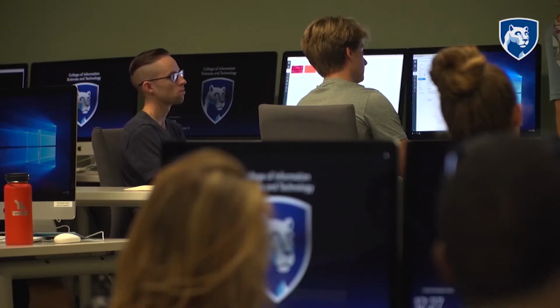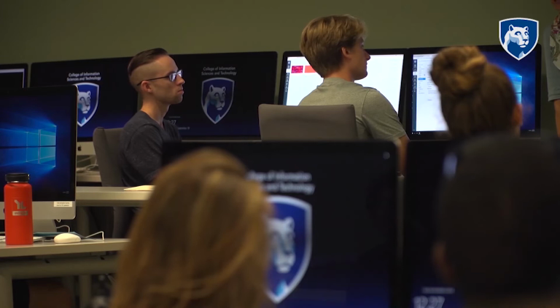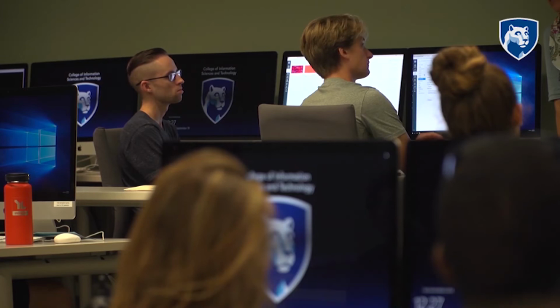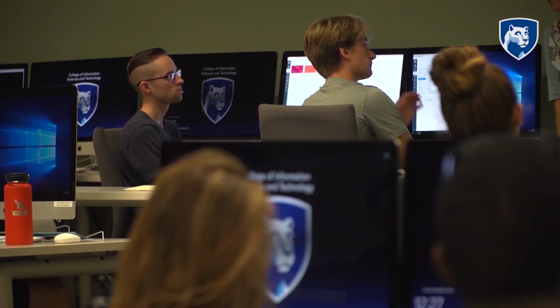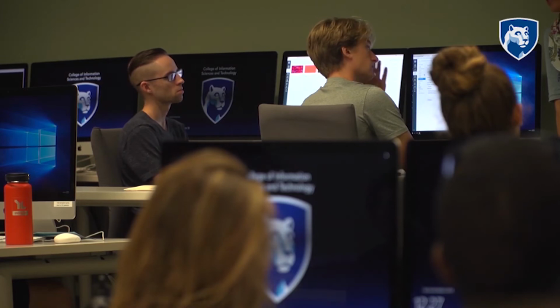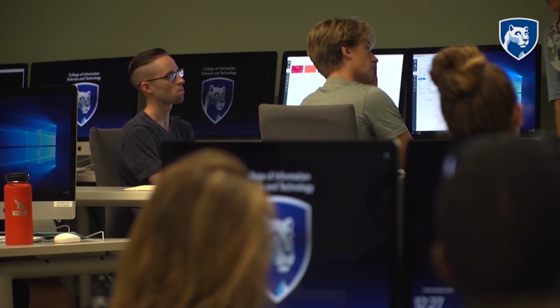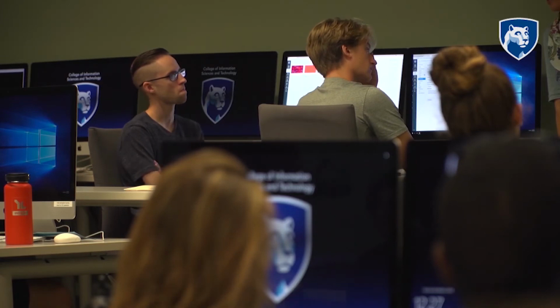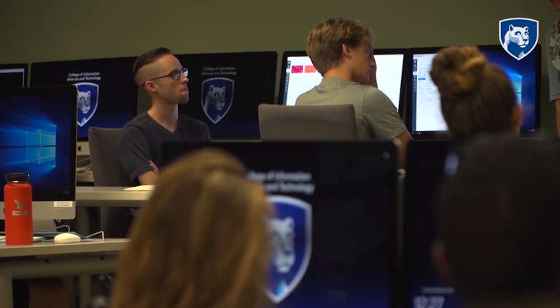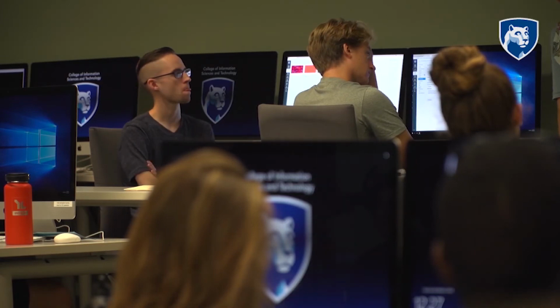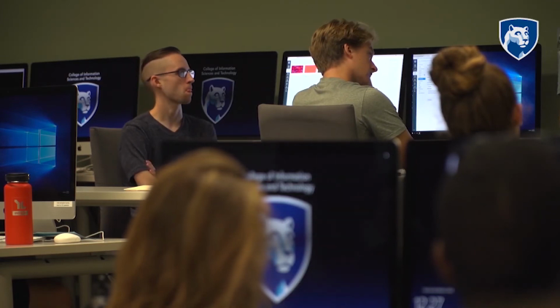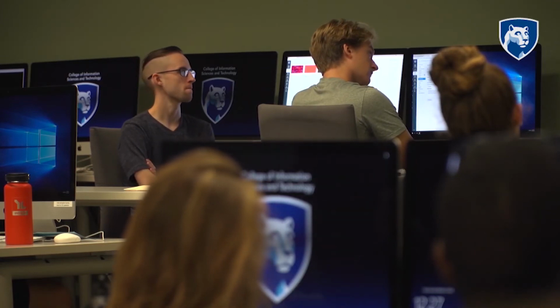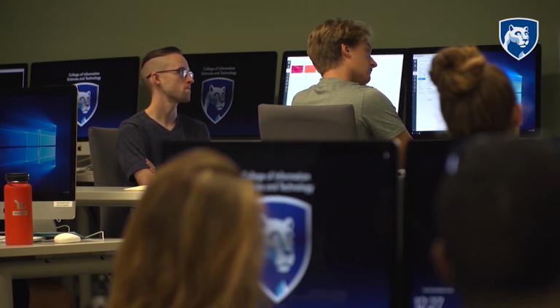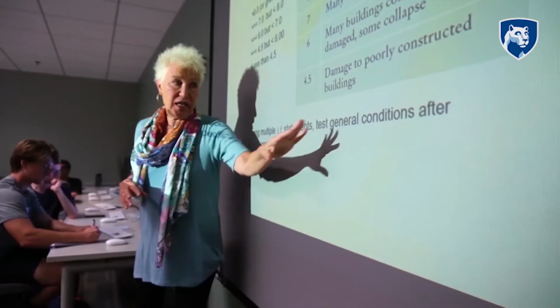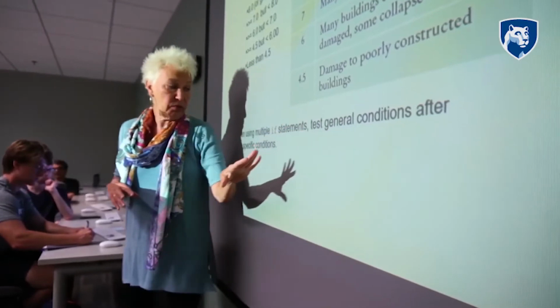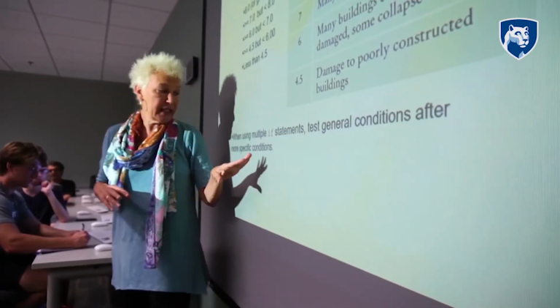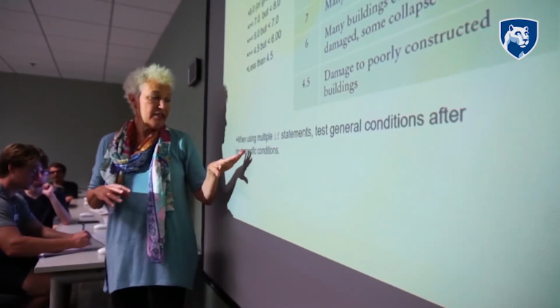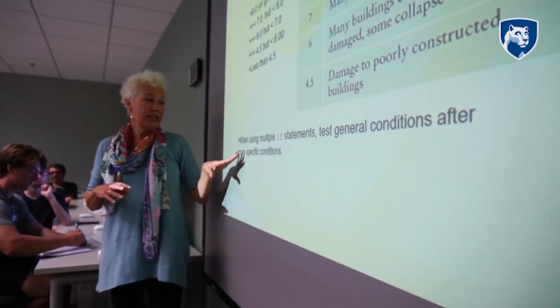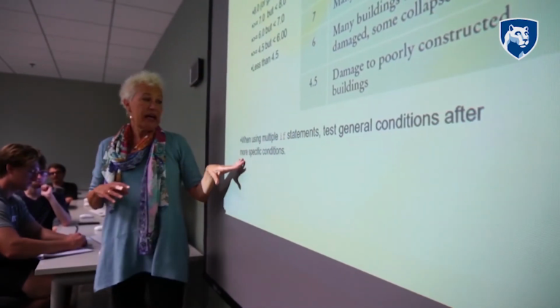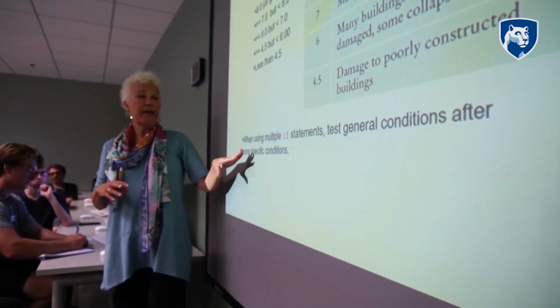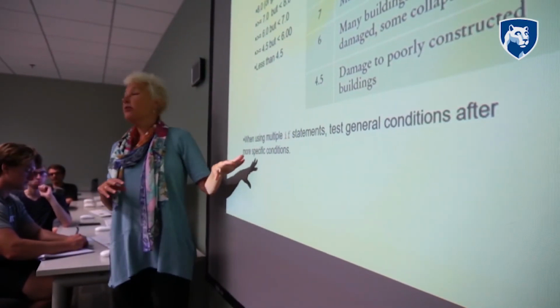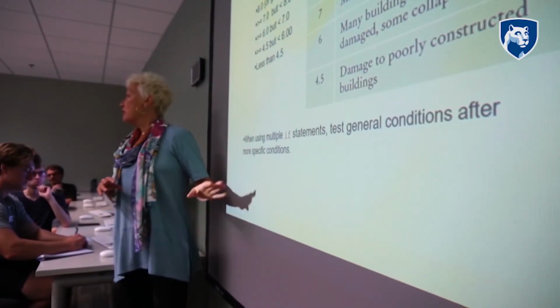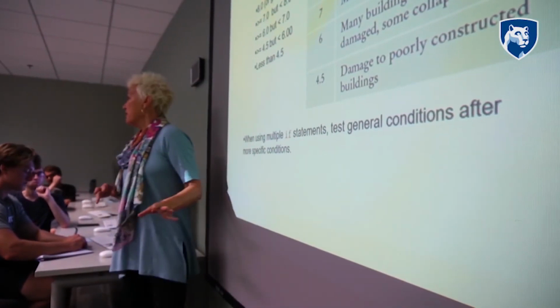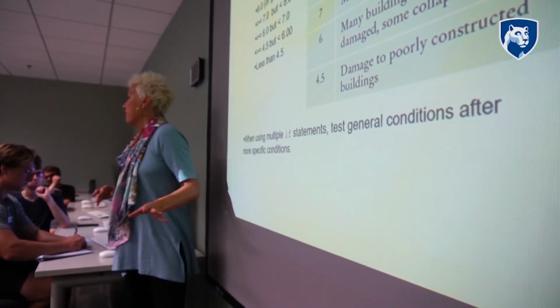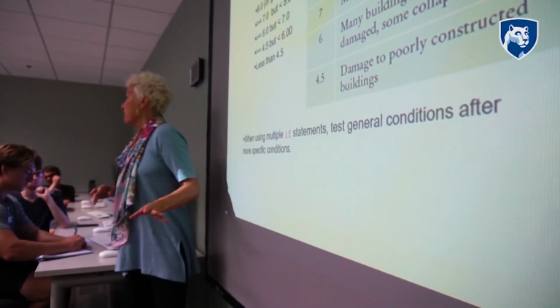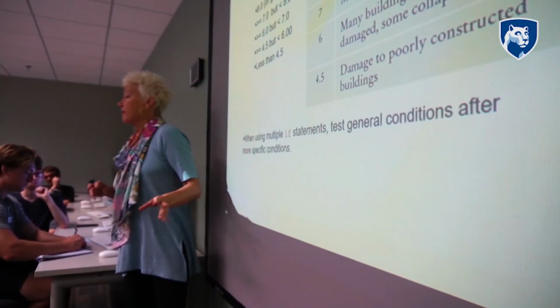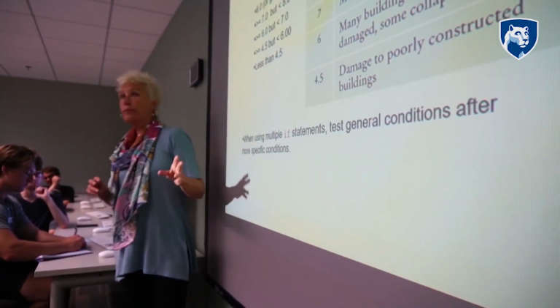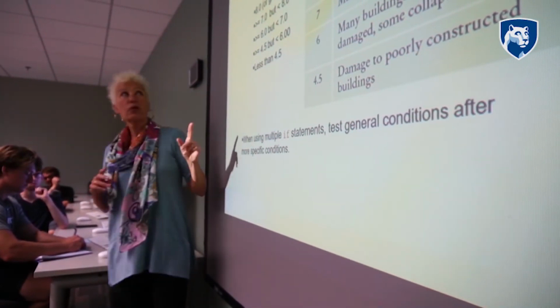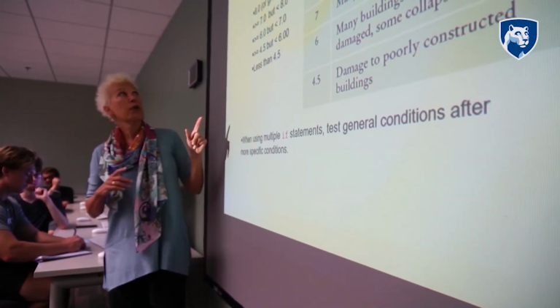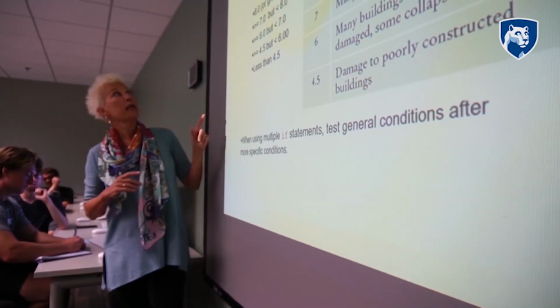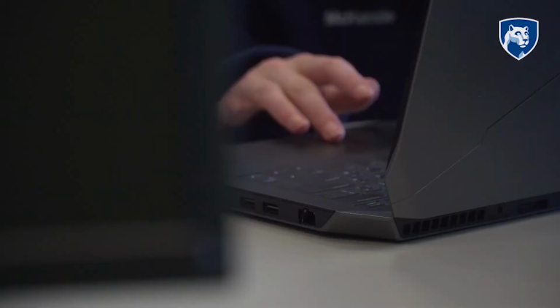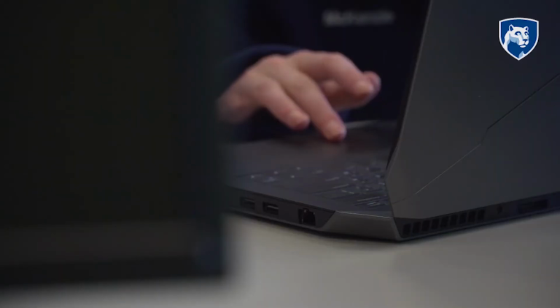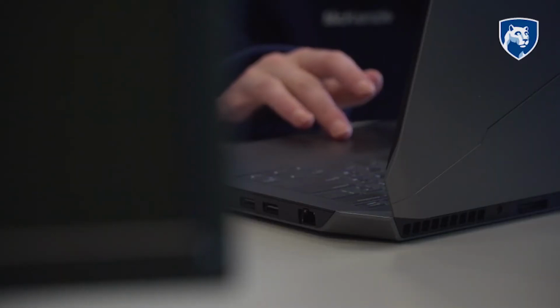It's a lot more collaborative. It's a lot more interactive. You talk to people and you build programs with people and teams.